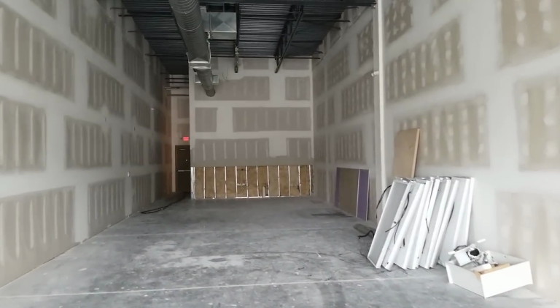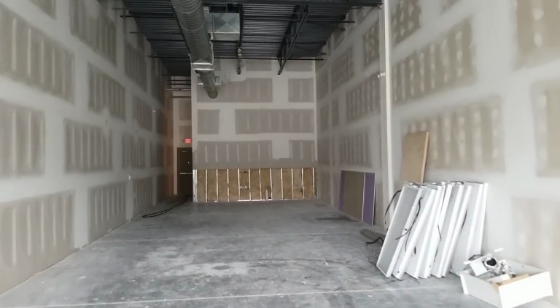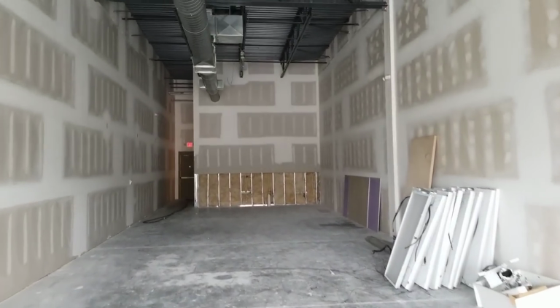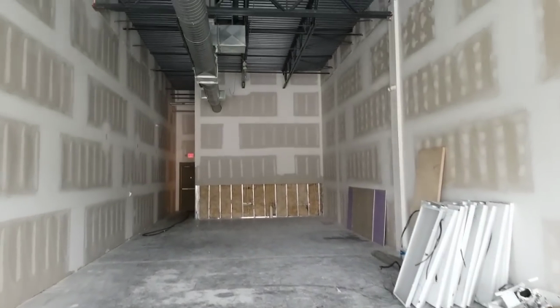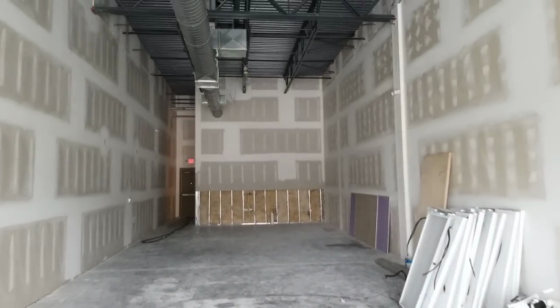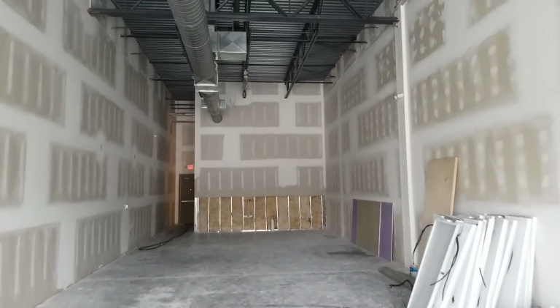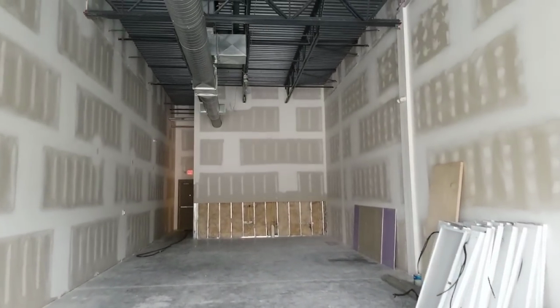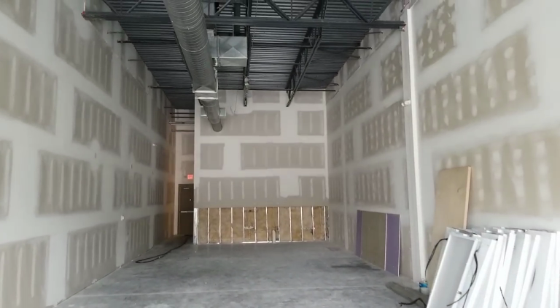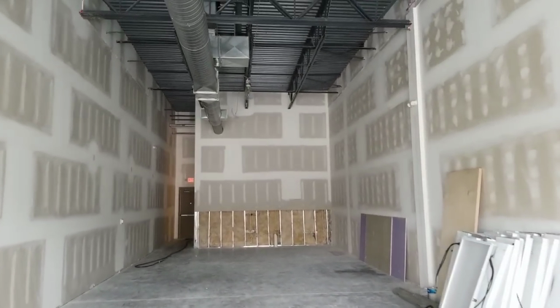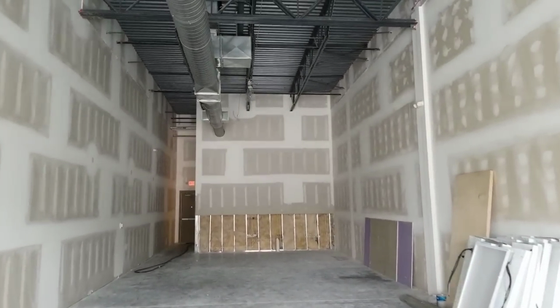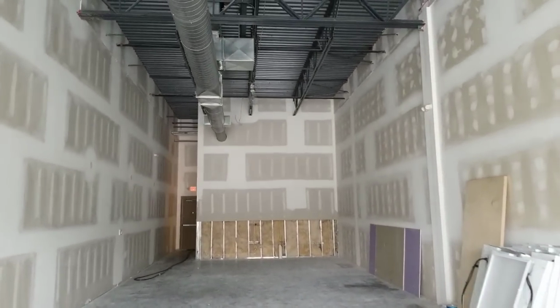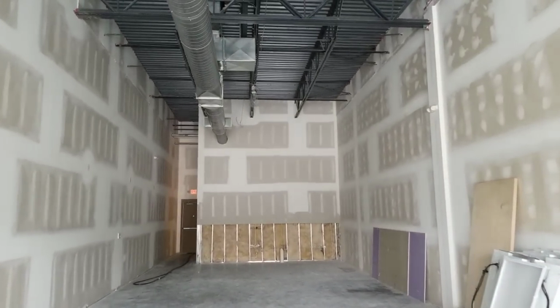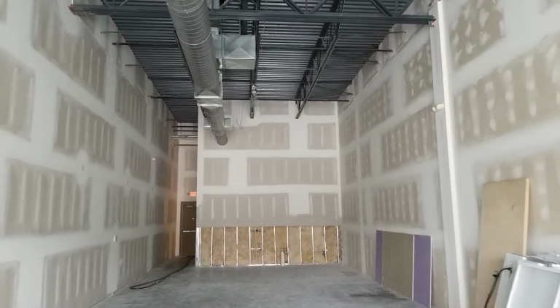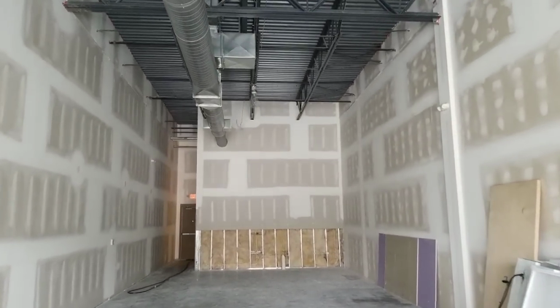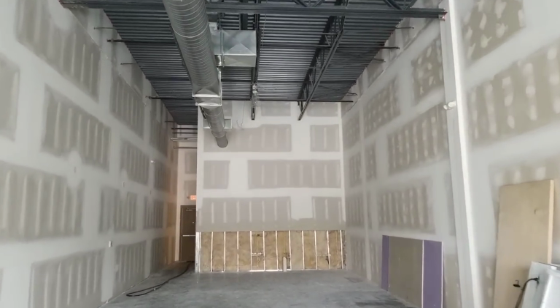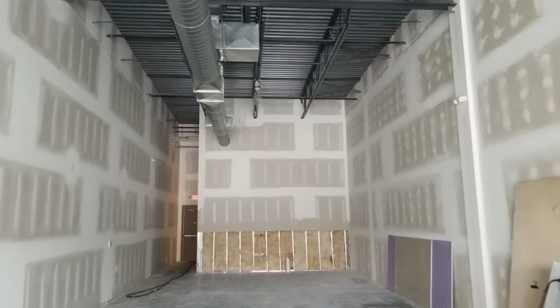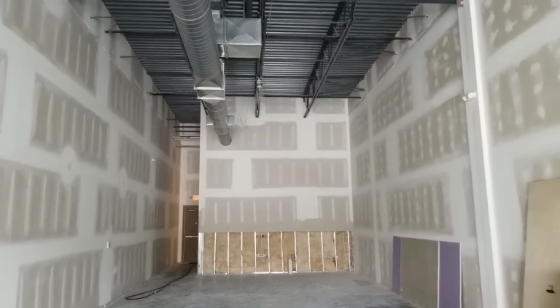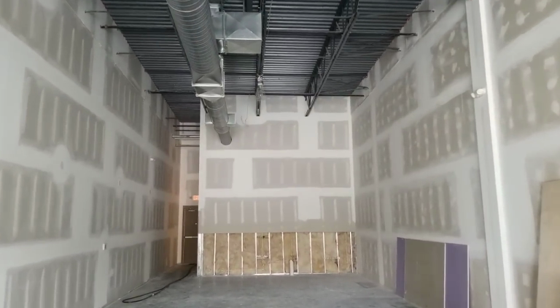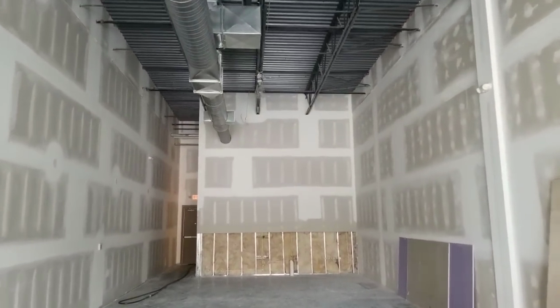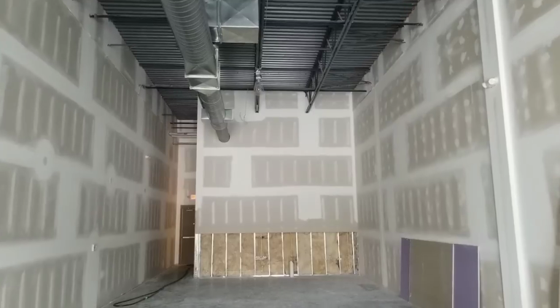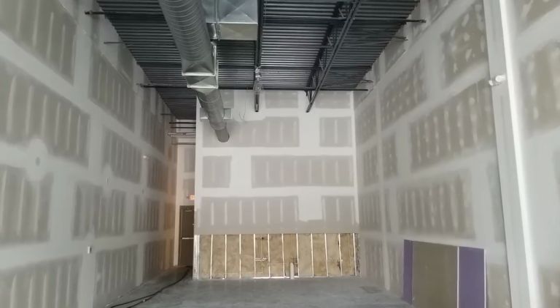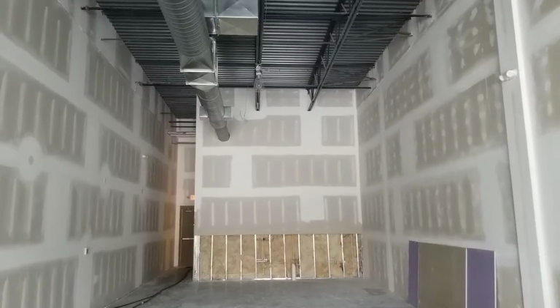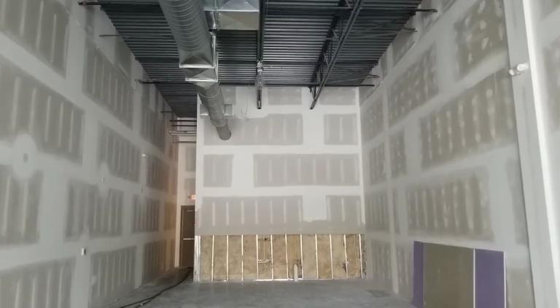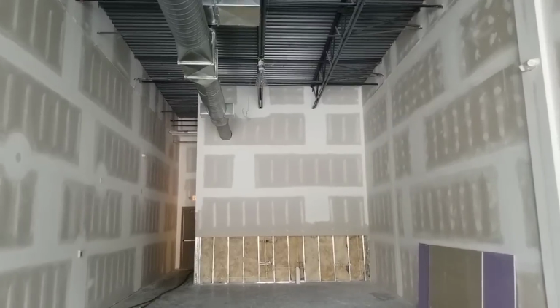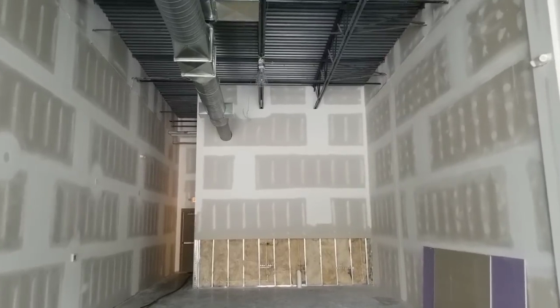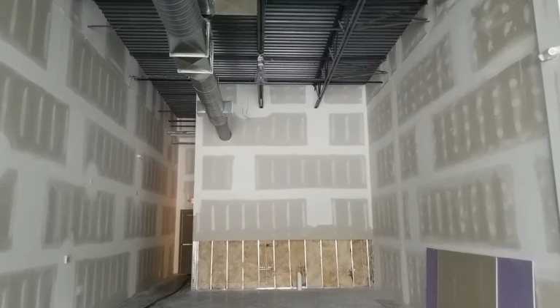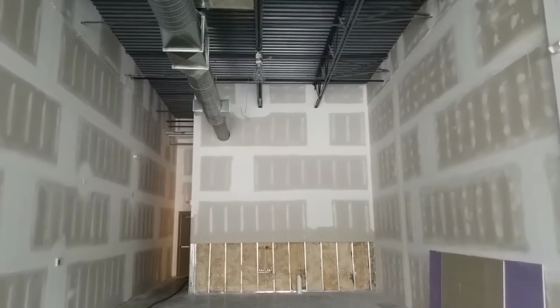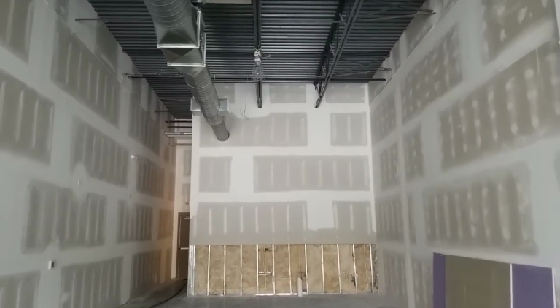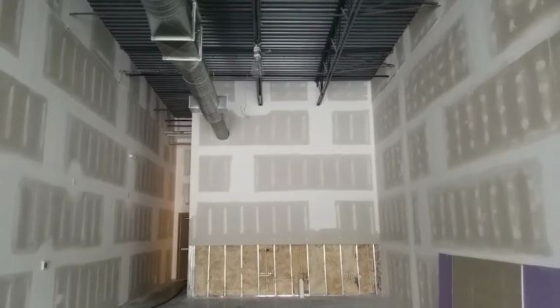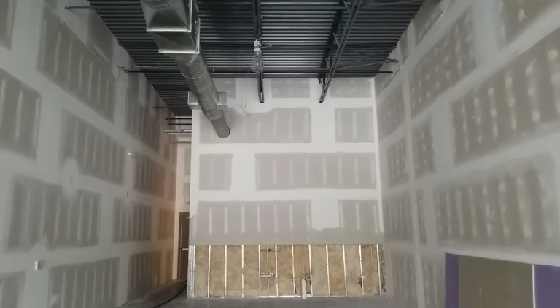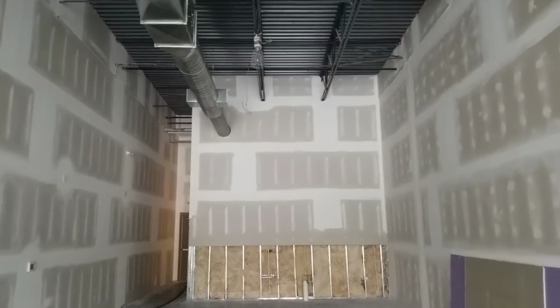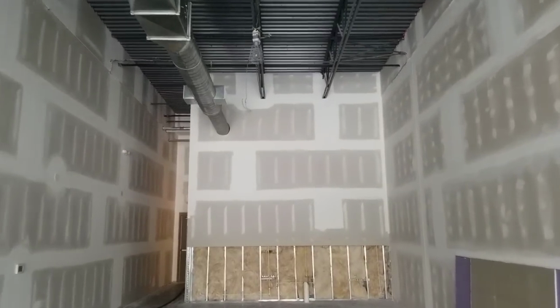Good morning, Reapers. This is Danny, and you are looking at a first look of the new building.